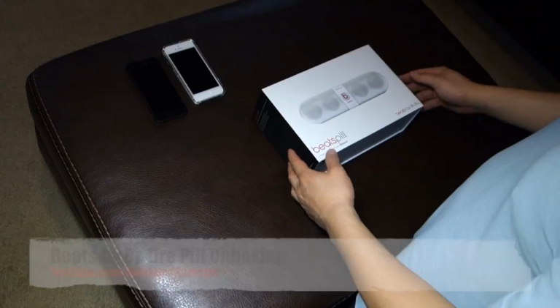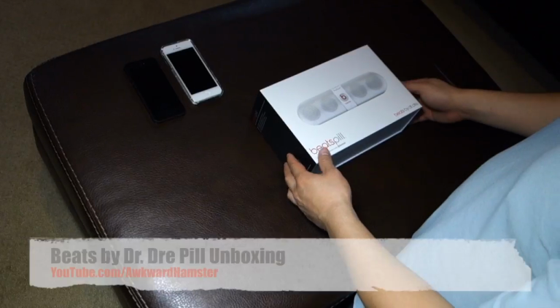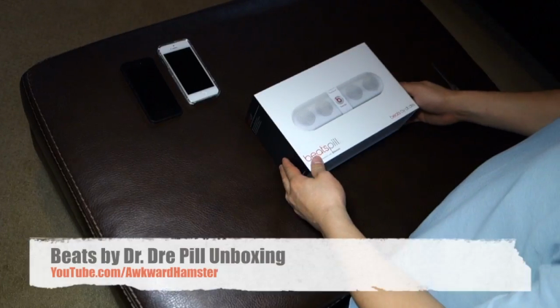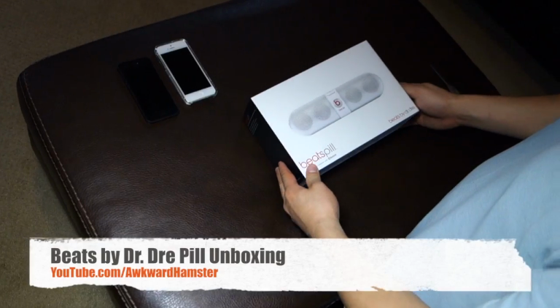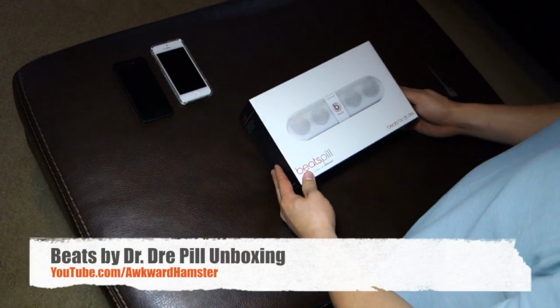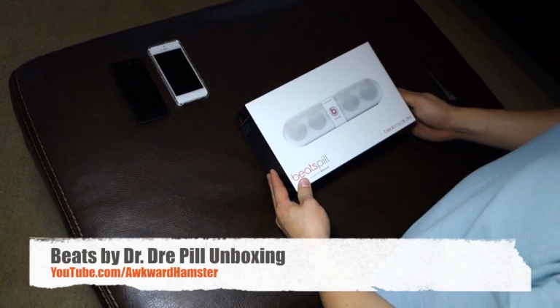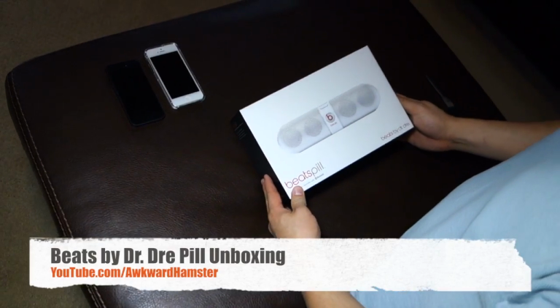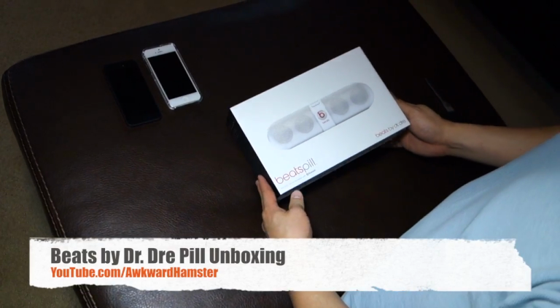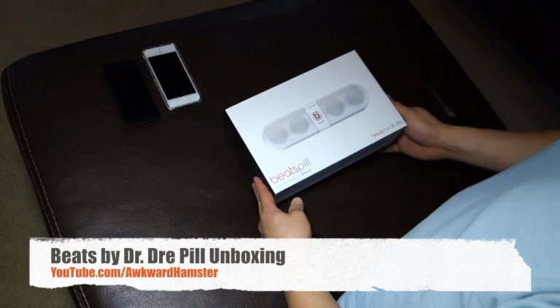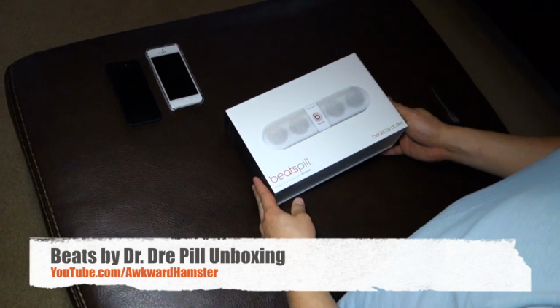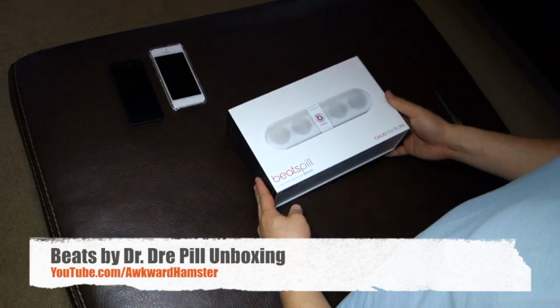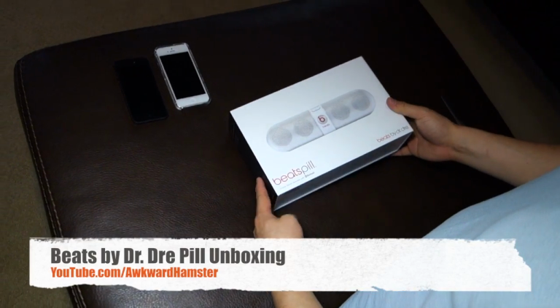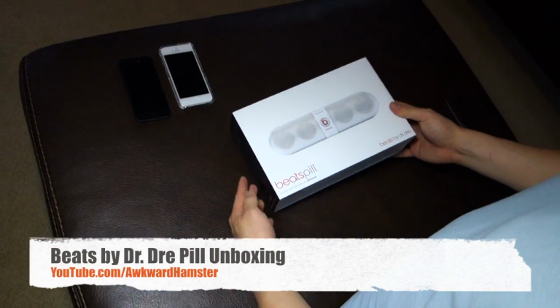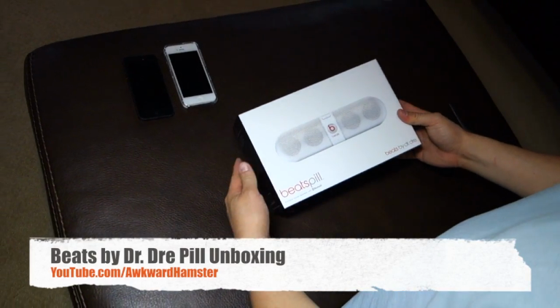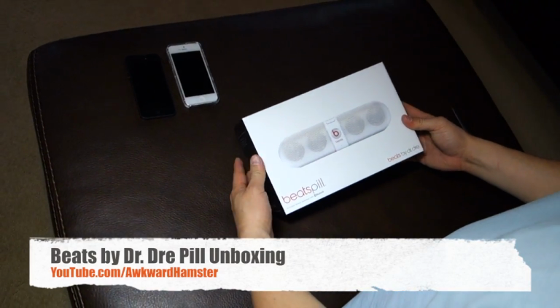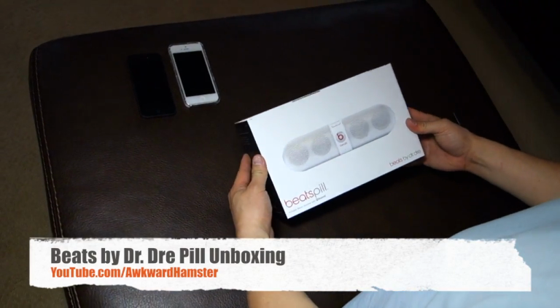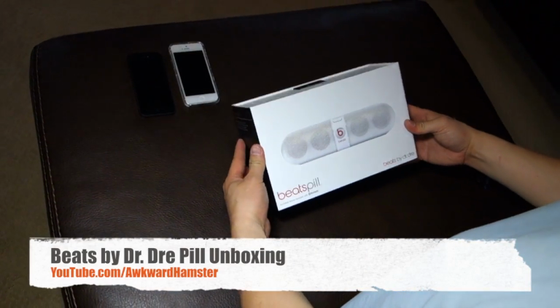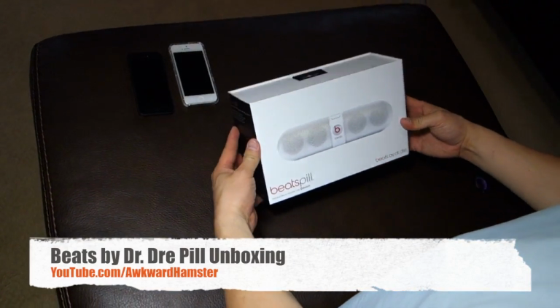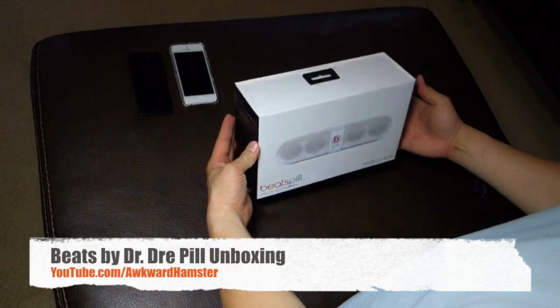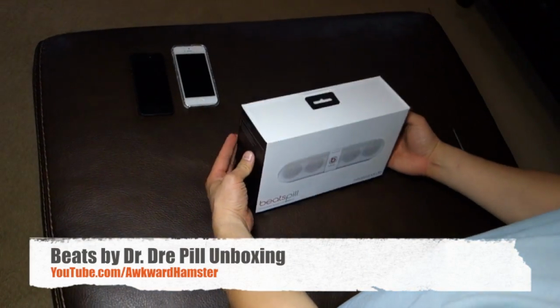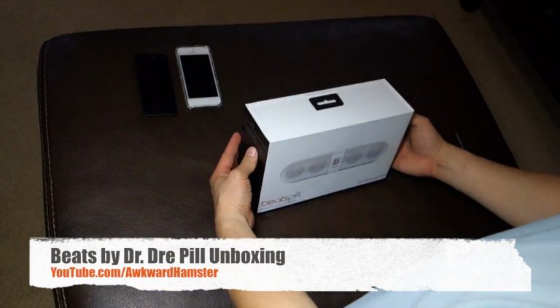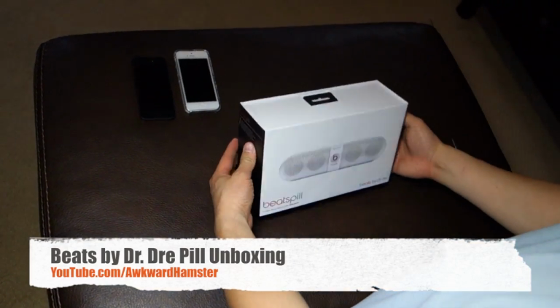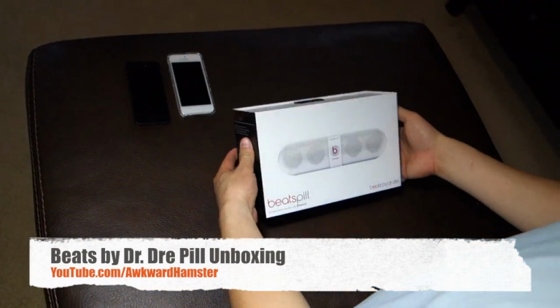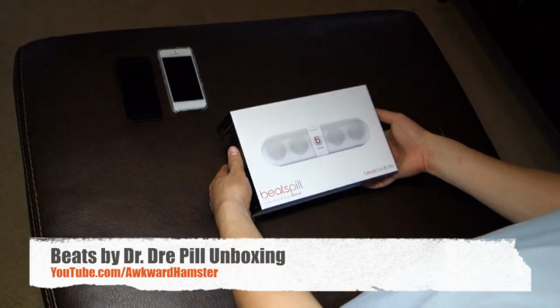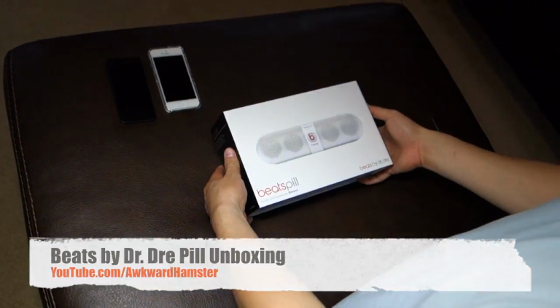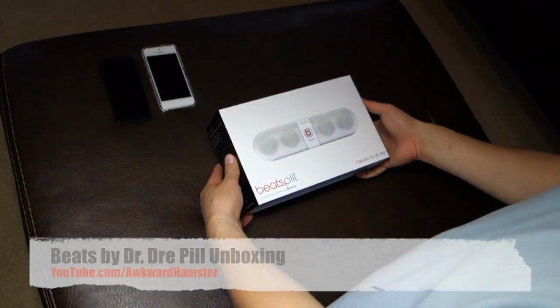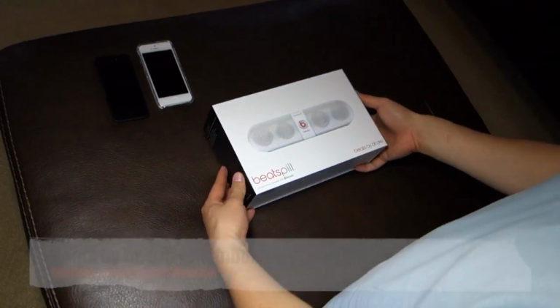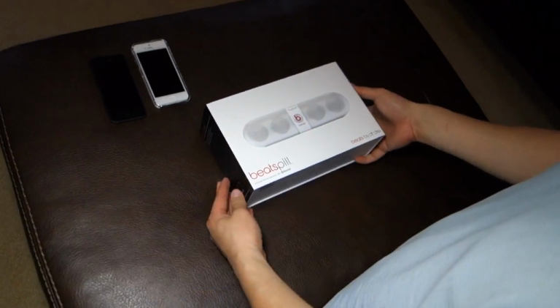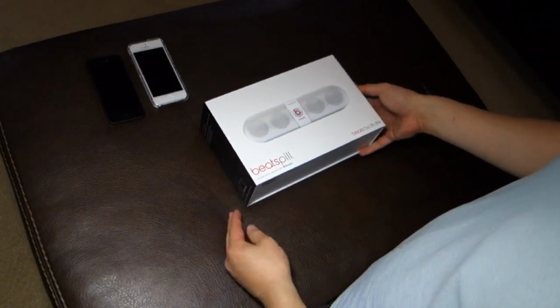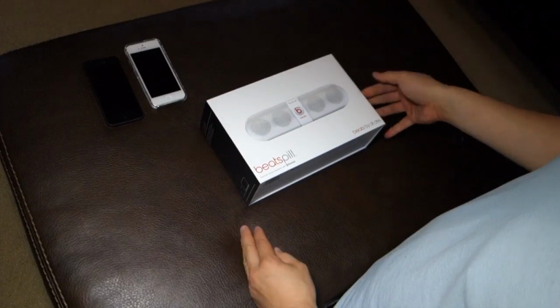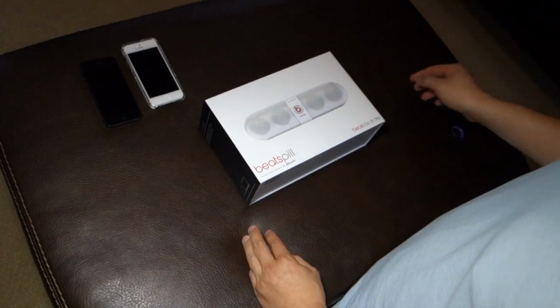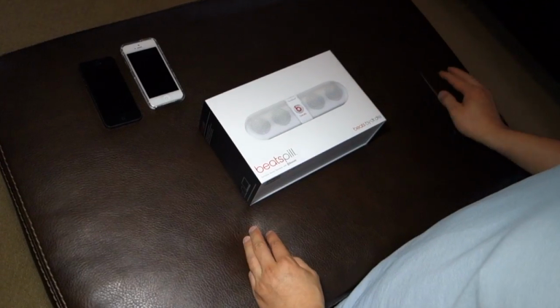Hi, welcome to Walker Hamster. Today I've got an unboxing of a speaker. This one's the Beats Pill.